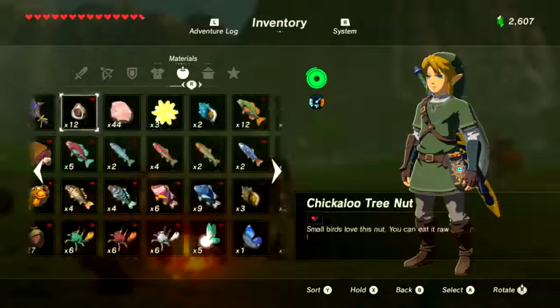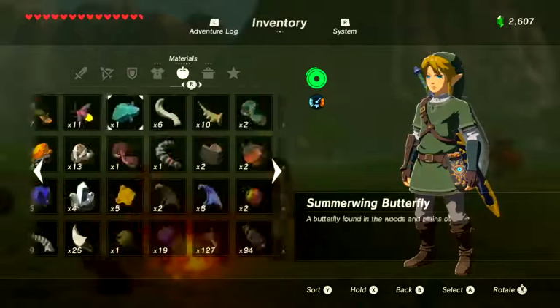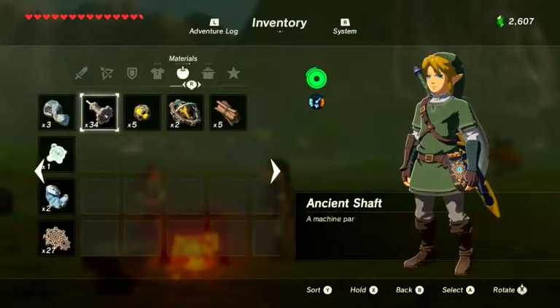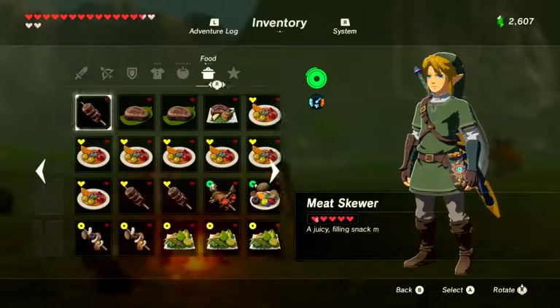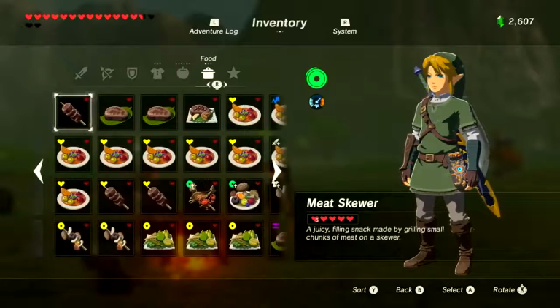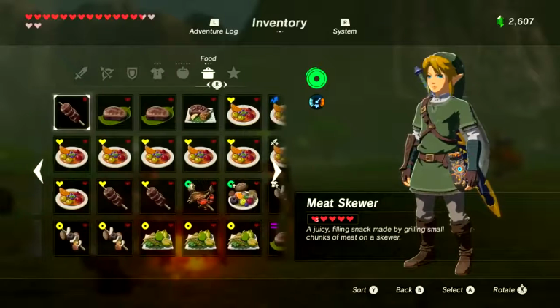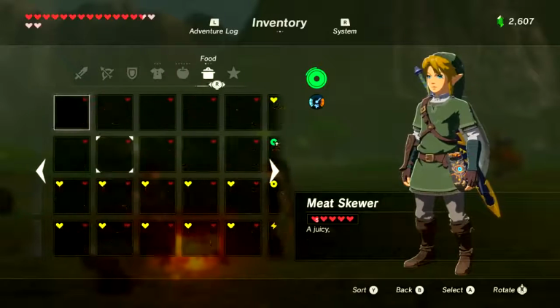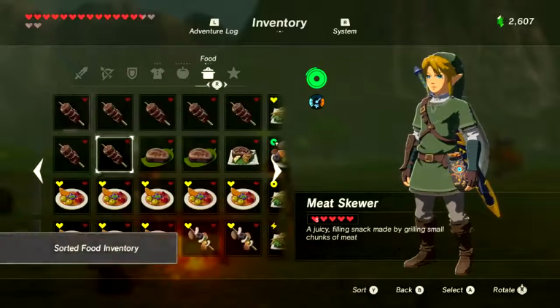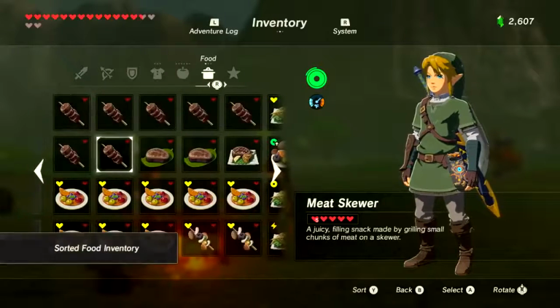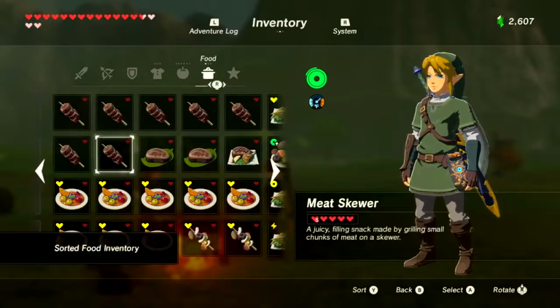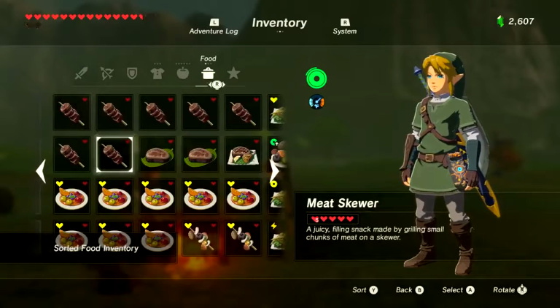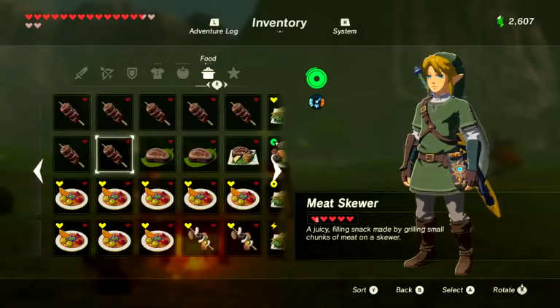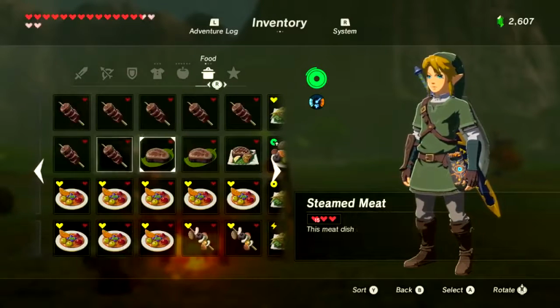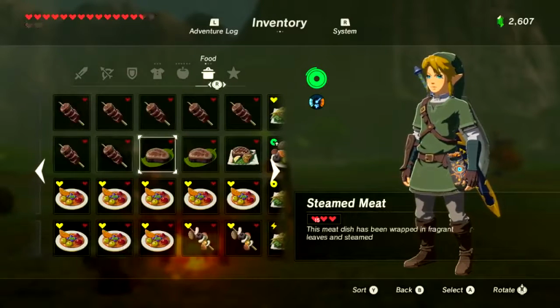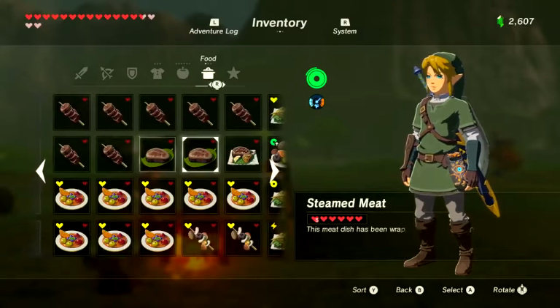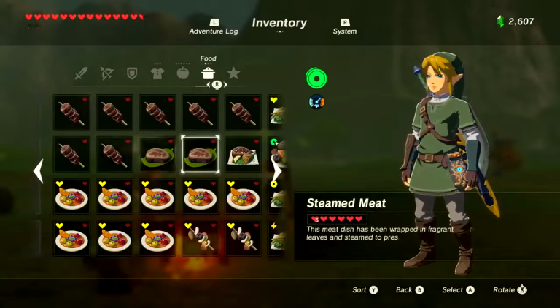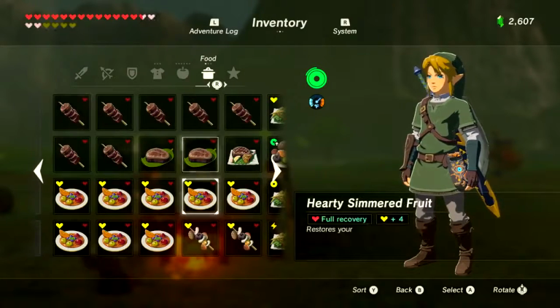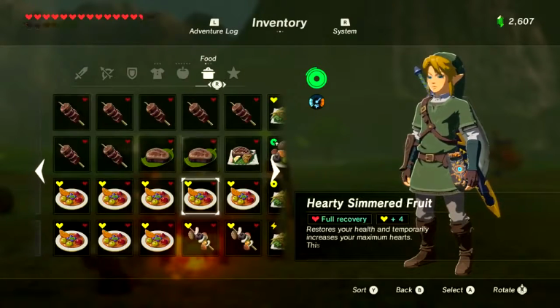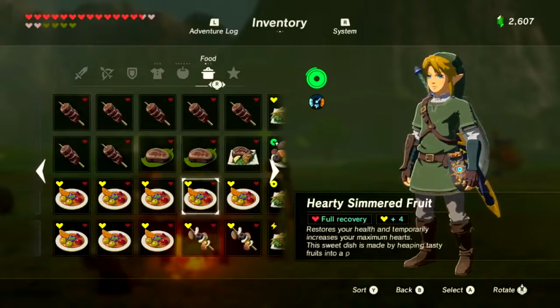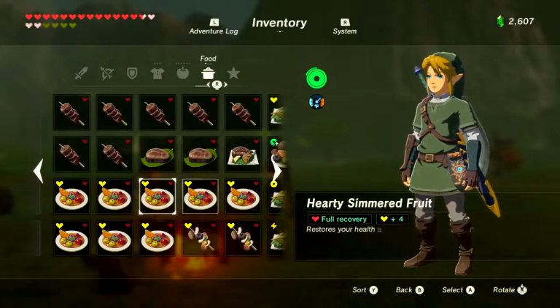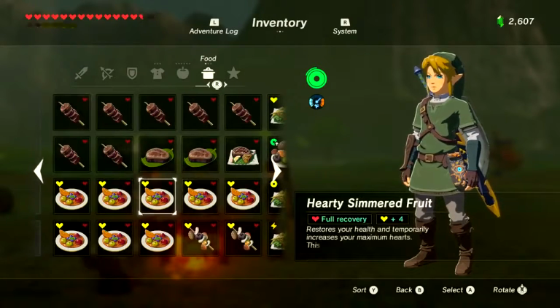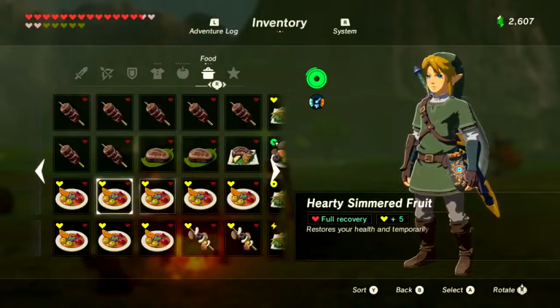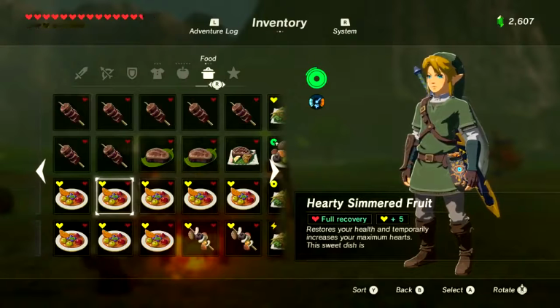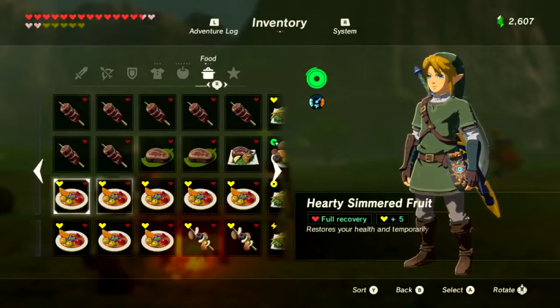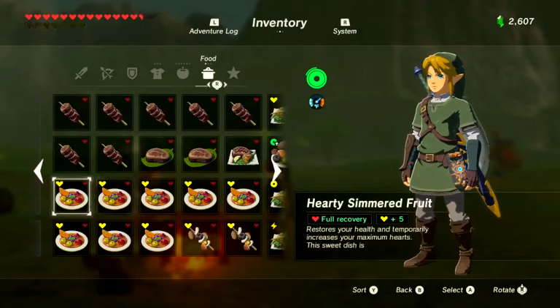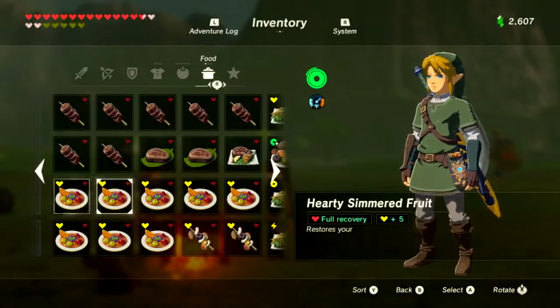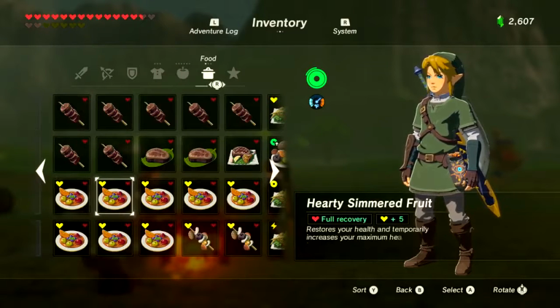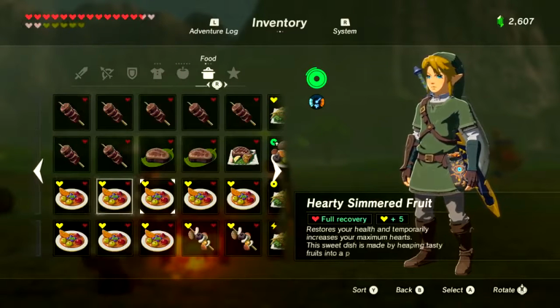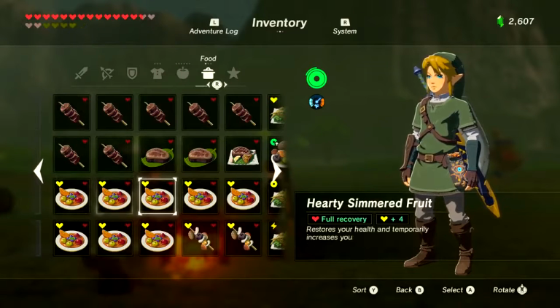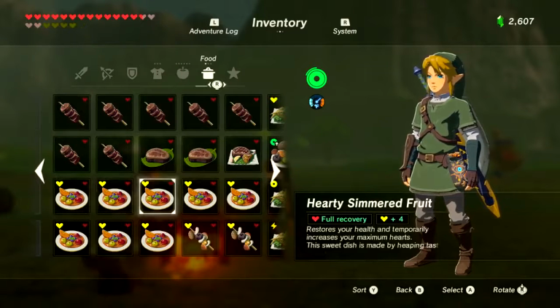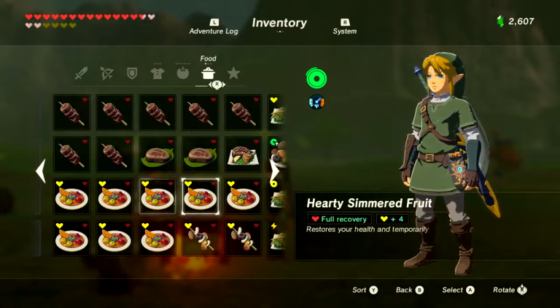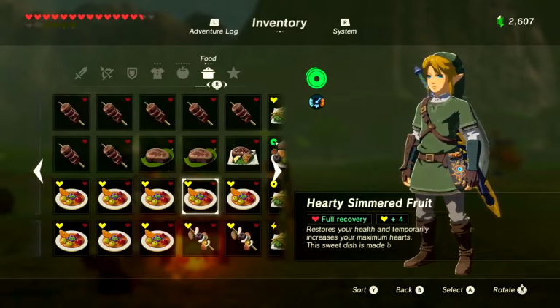So for energizing food: never cook more than two Staminoka bass, two crabs or honey give you a full ring, and never cook more than three stamina shrooms.